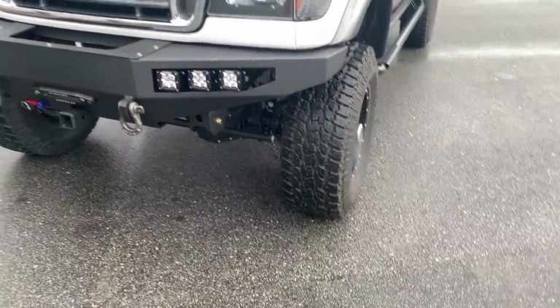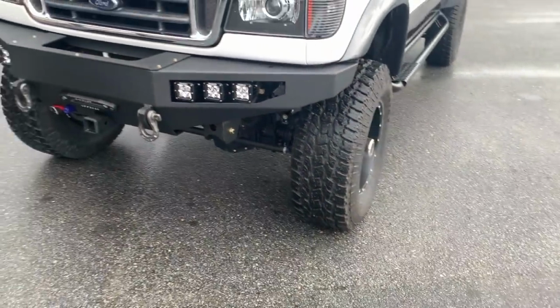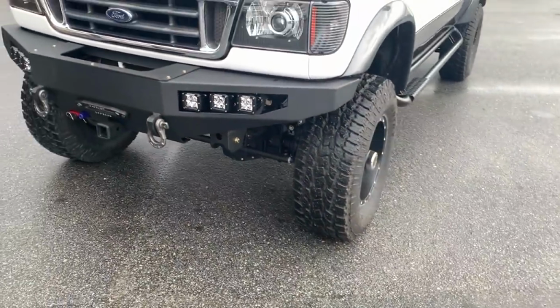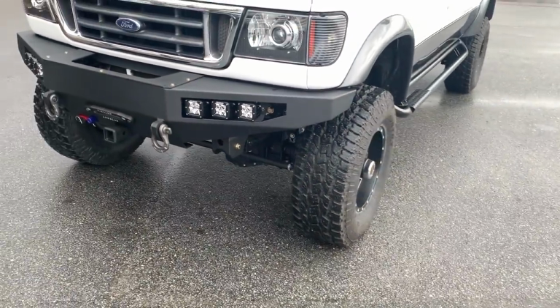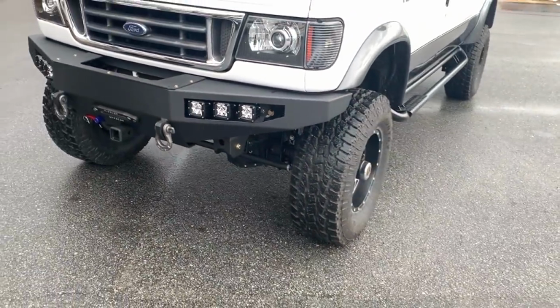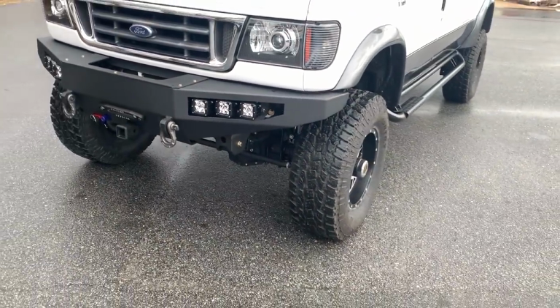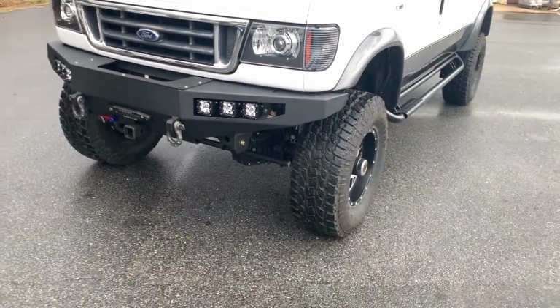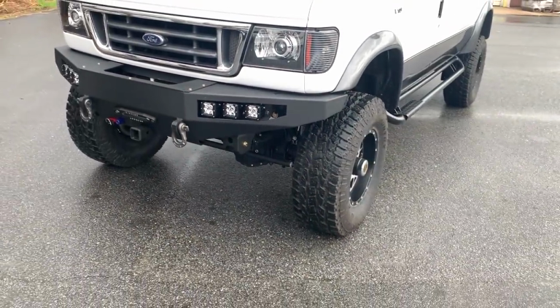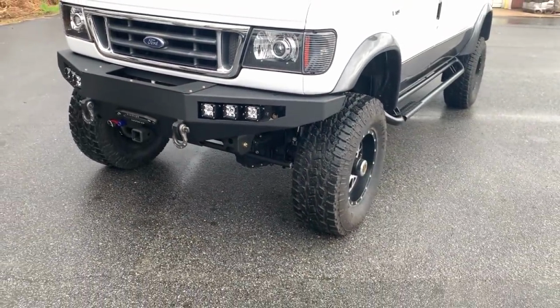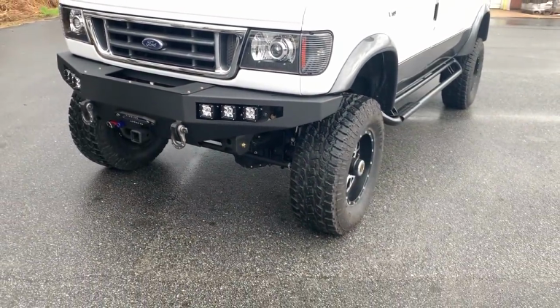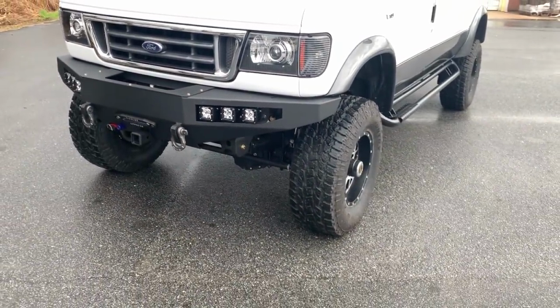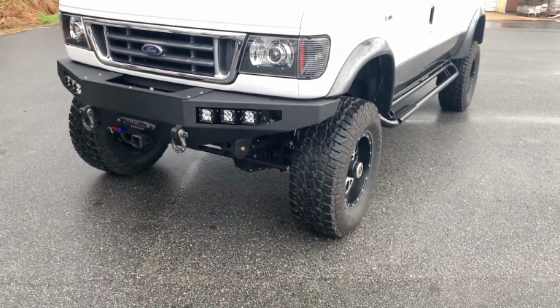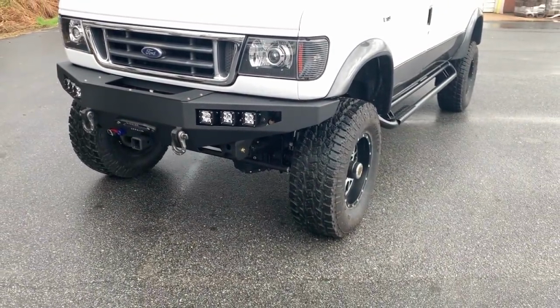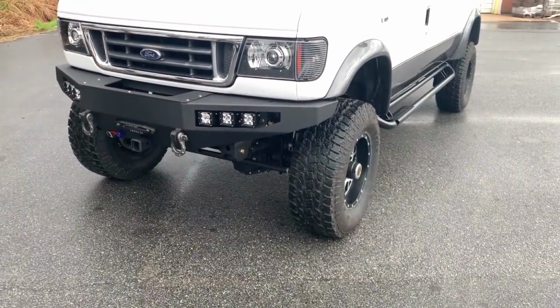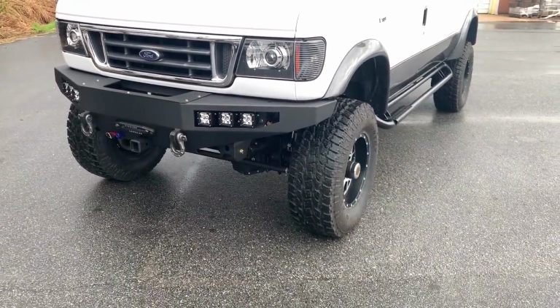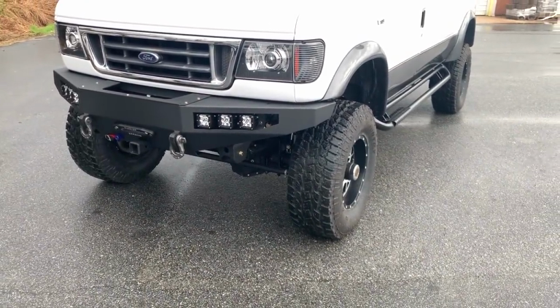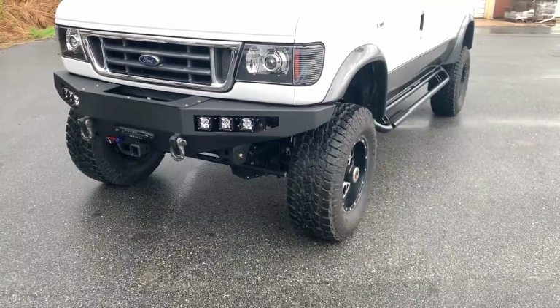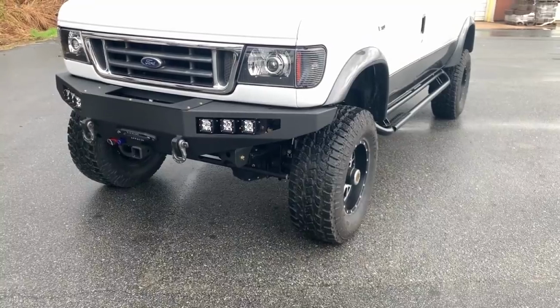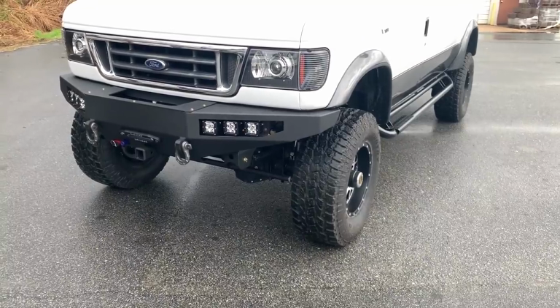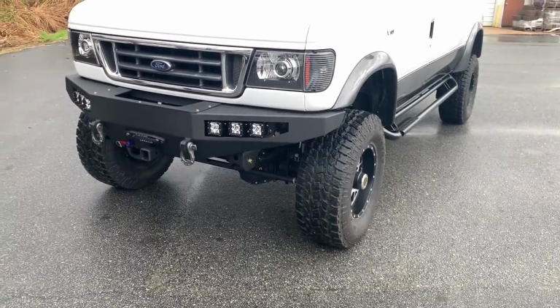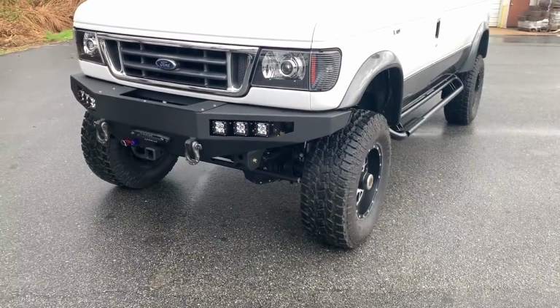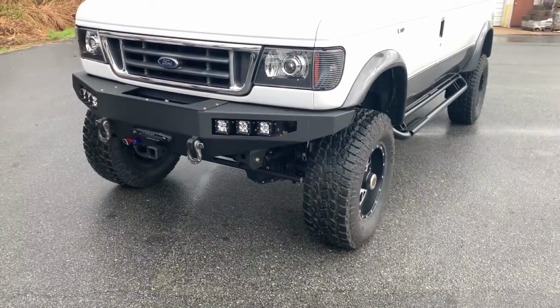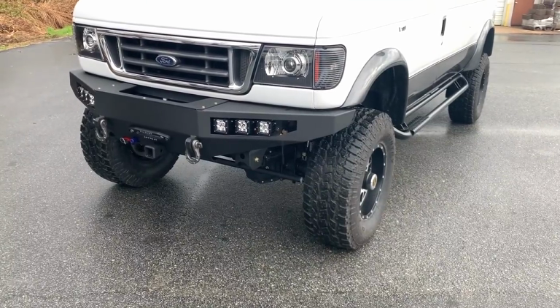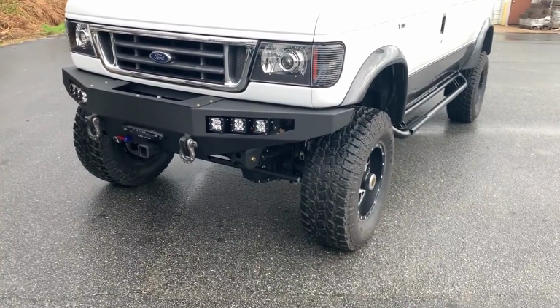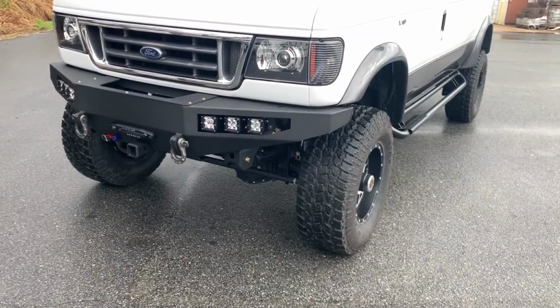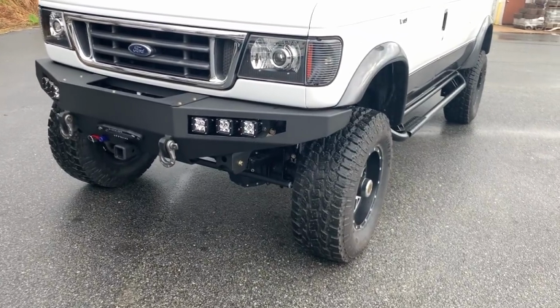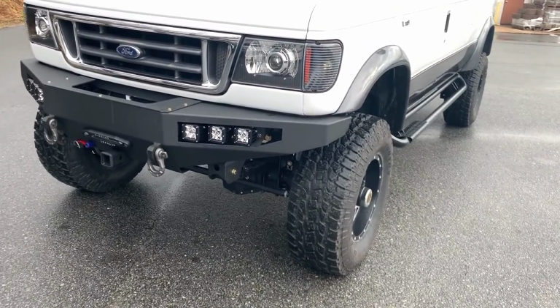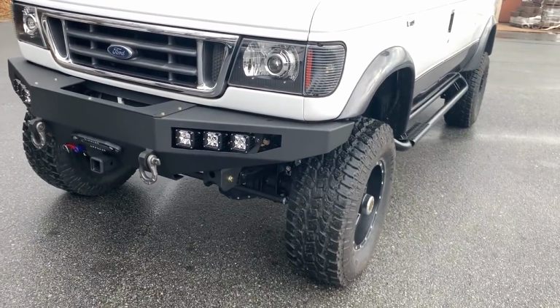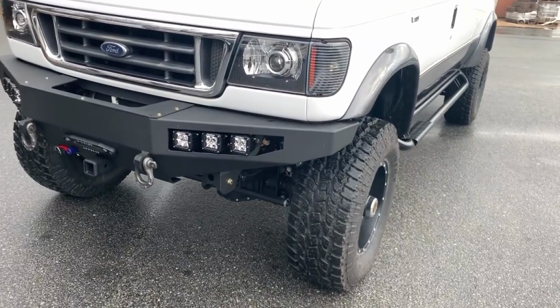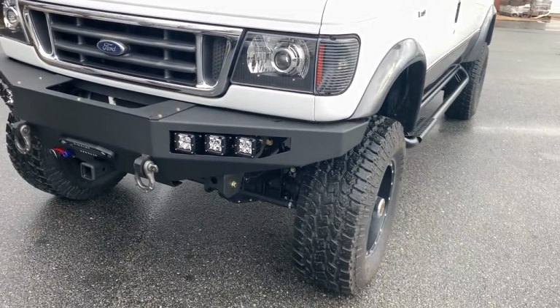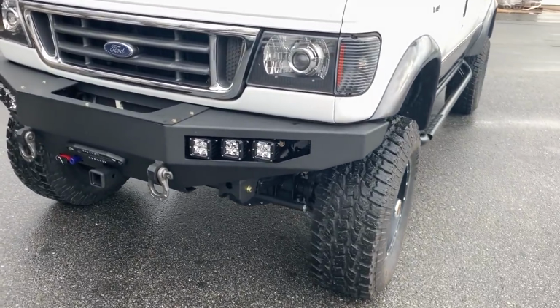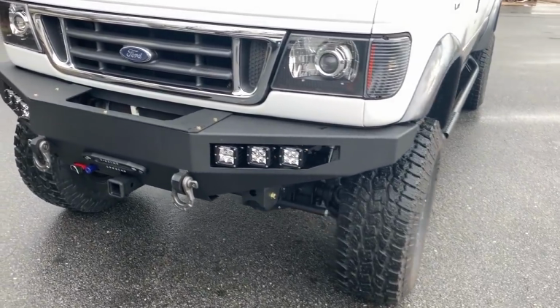It's just starting to rain on me now. So 4.56 gears on this one. It's got an ARB locker front and rear.